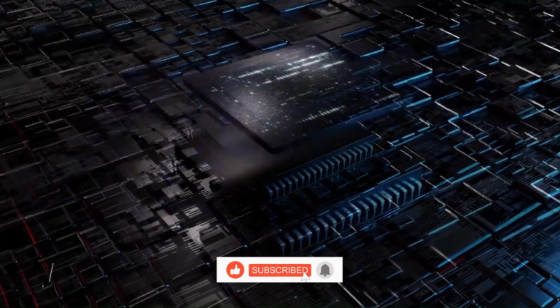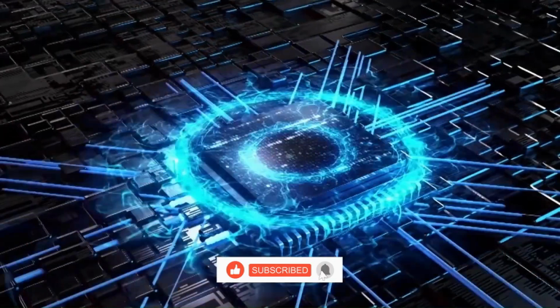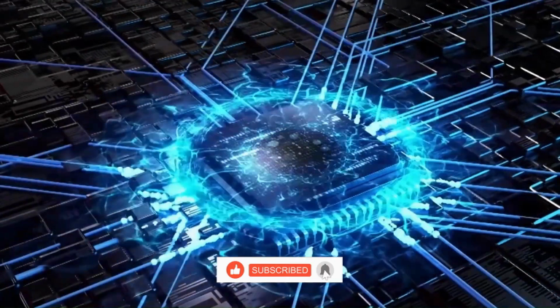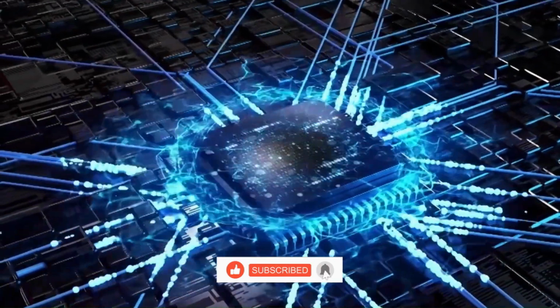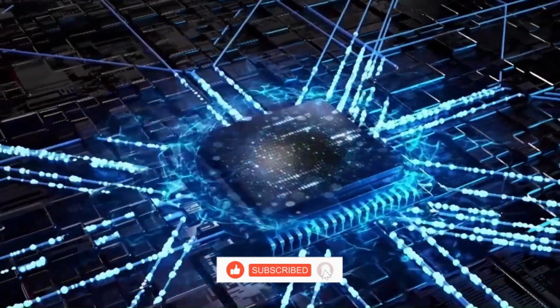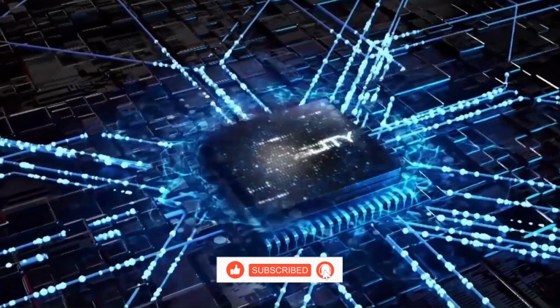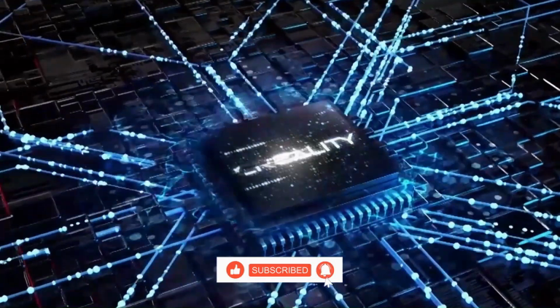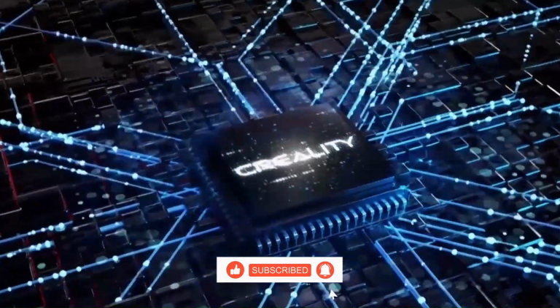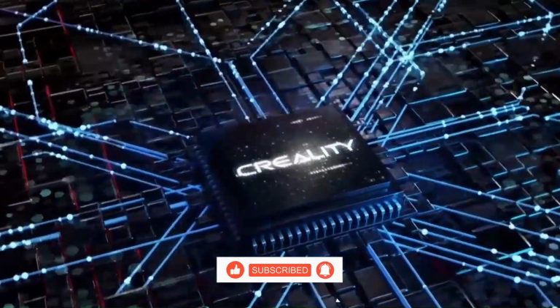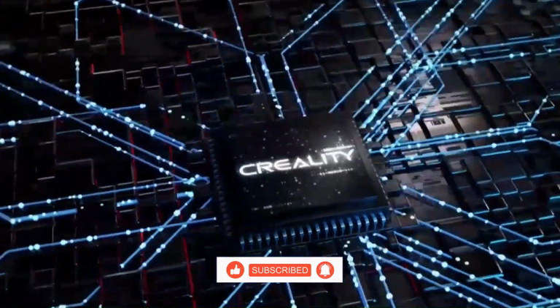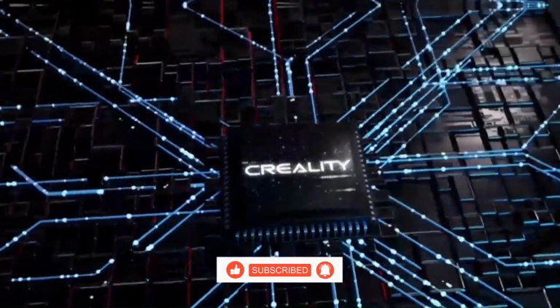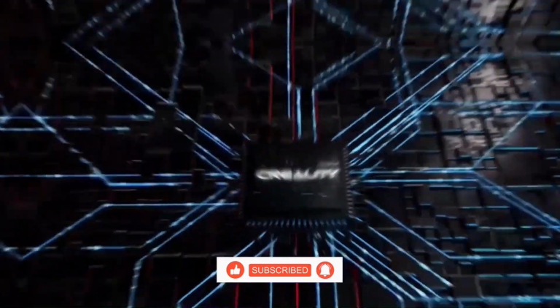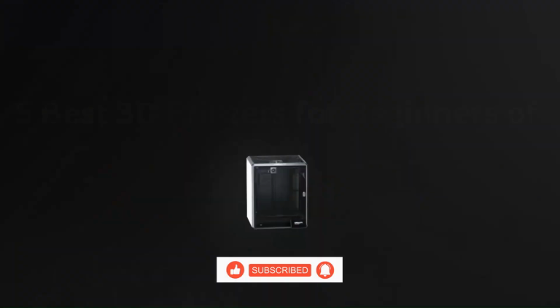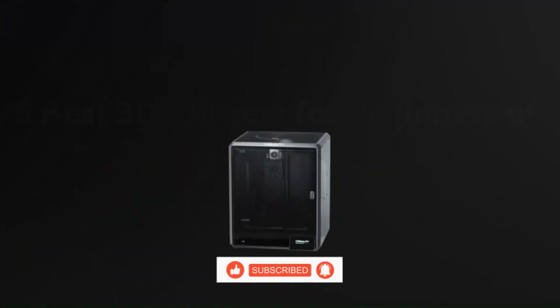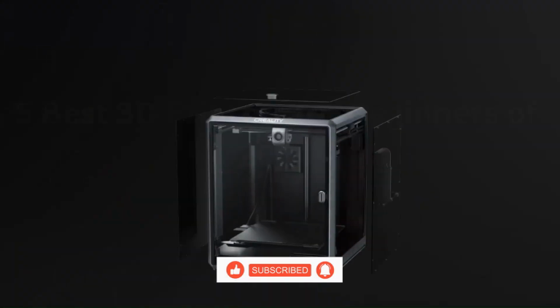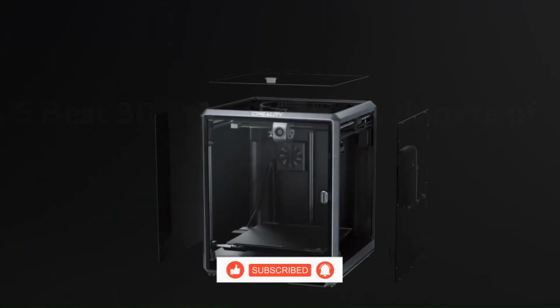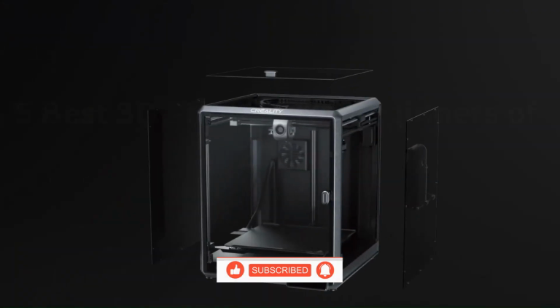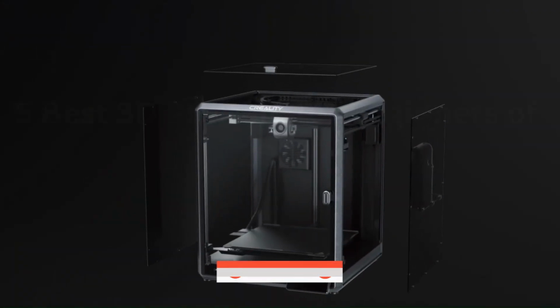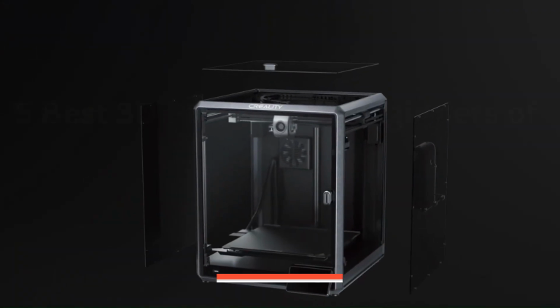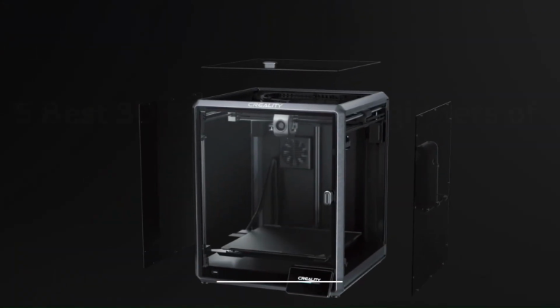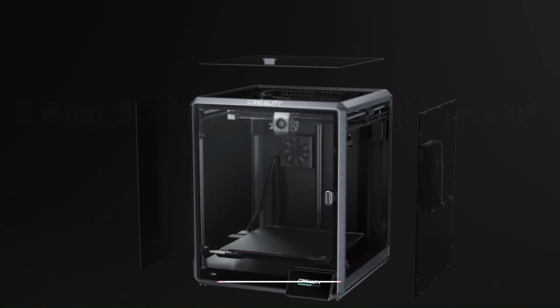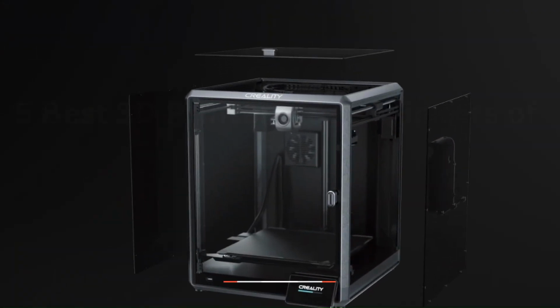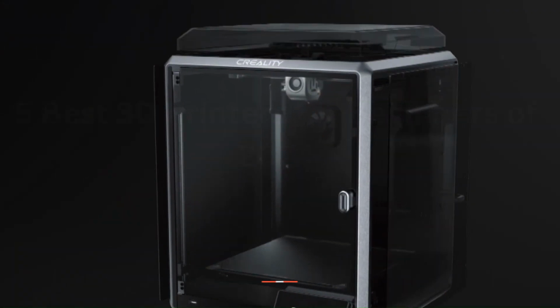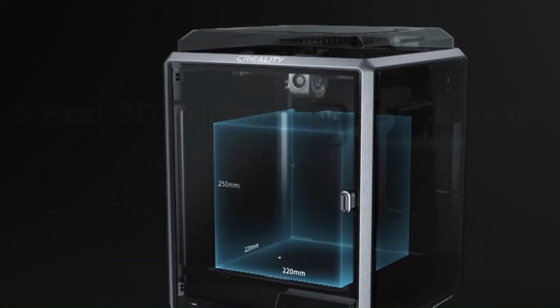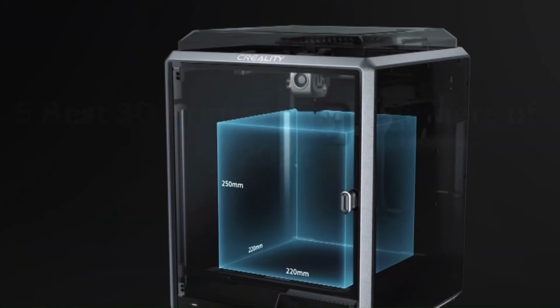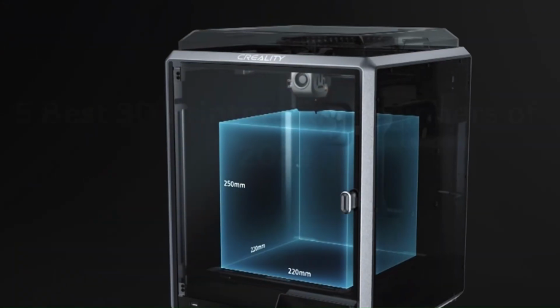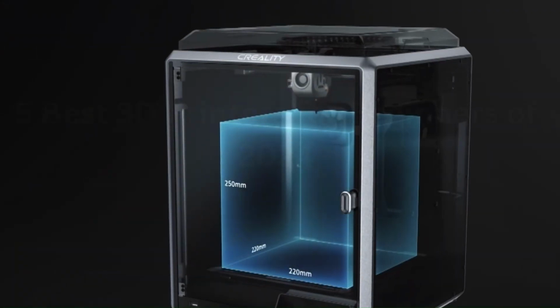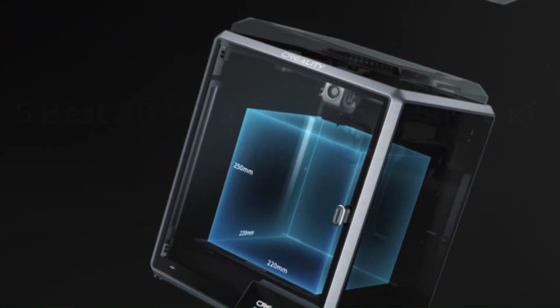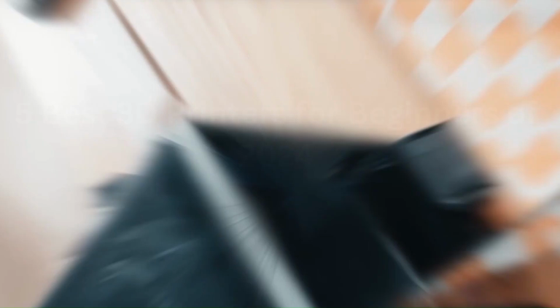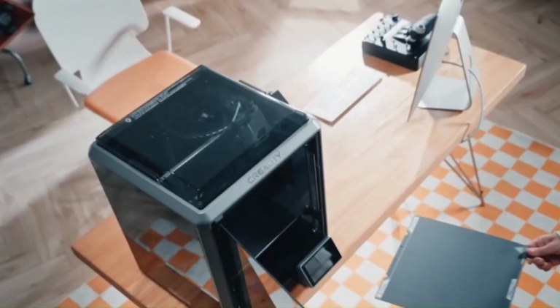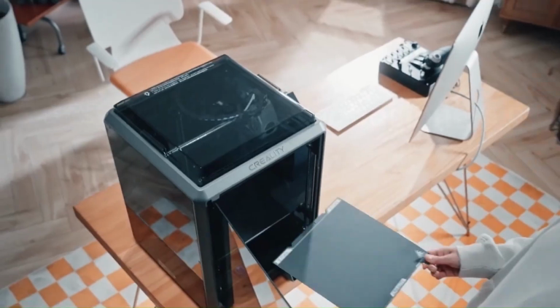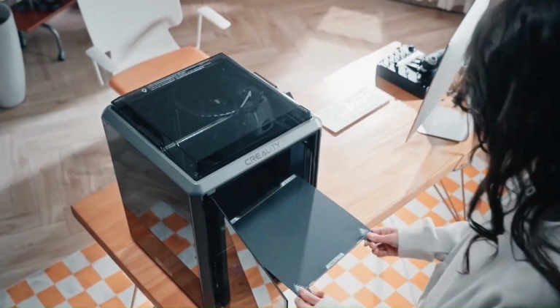These are the top models we recommend, whether you're a beginner, on a budget, a pro crafter or designer. Let's get started.